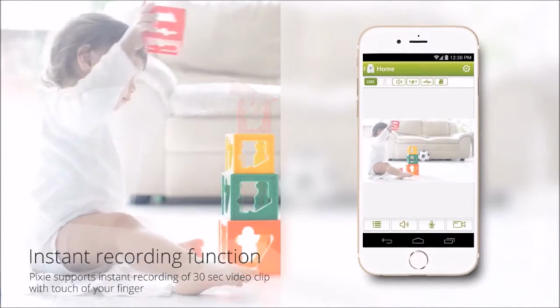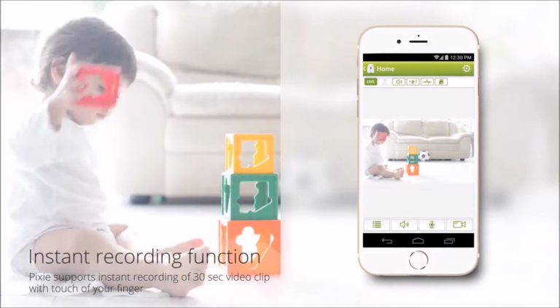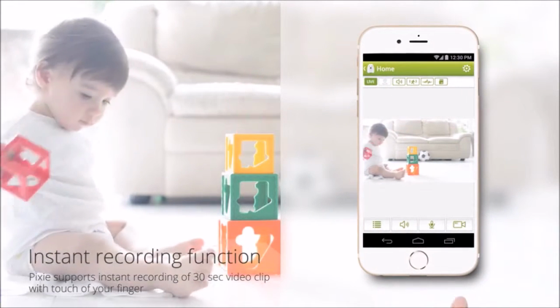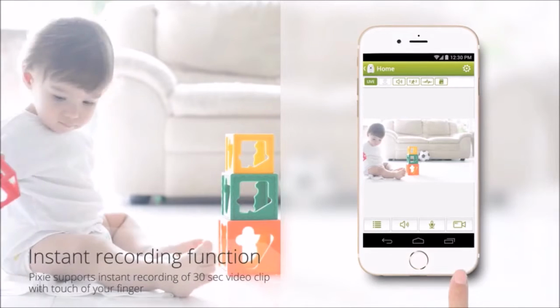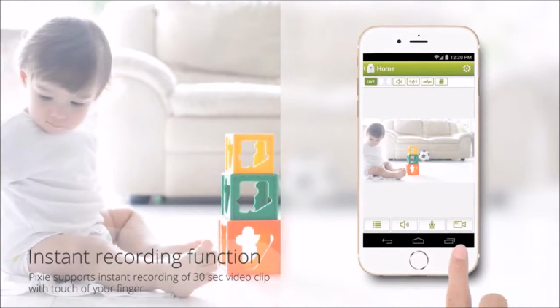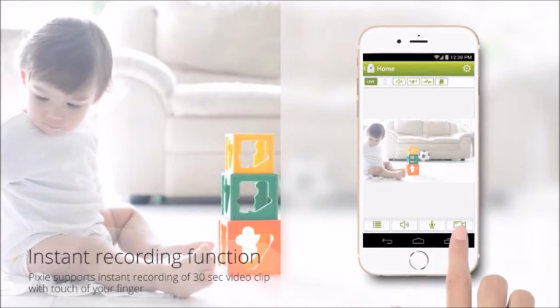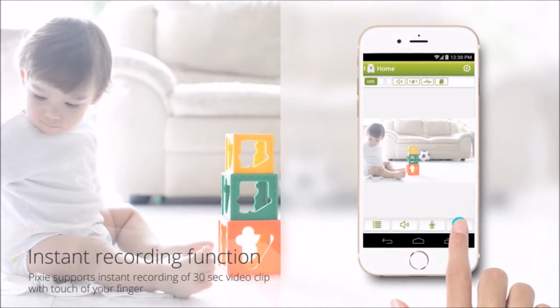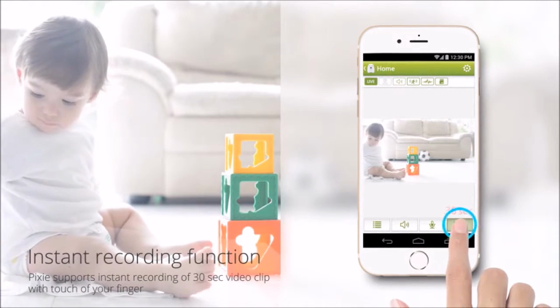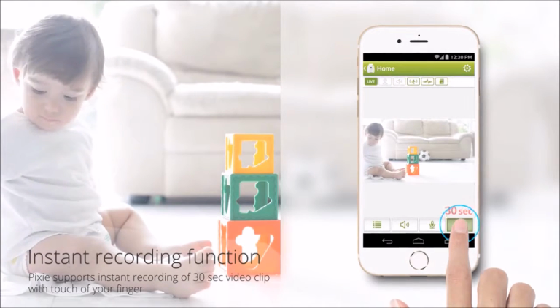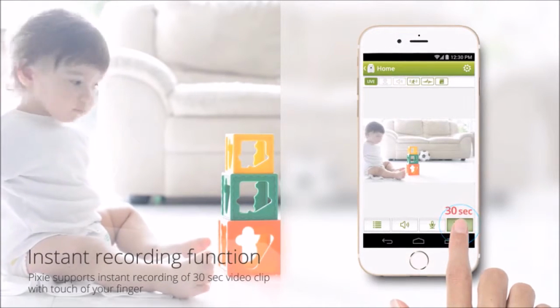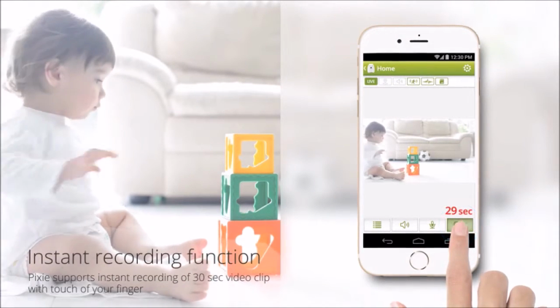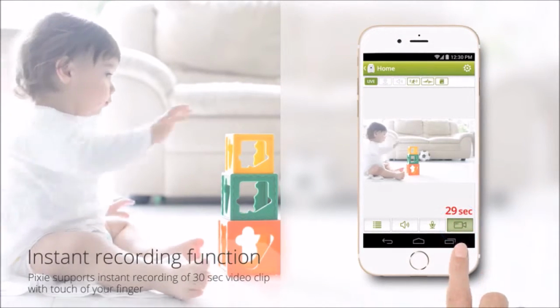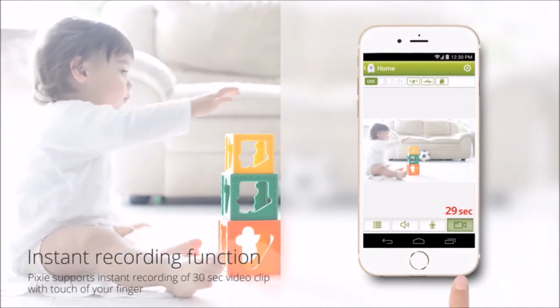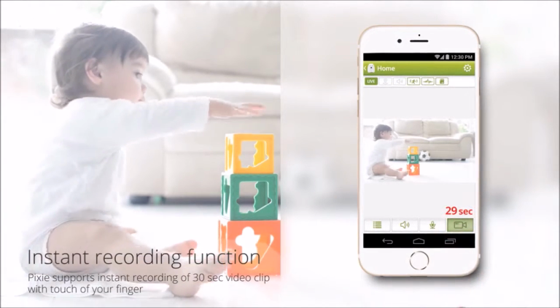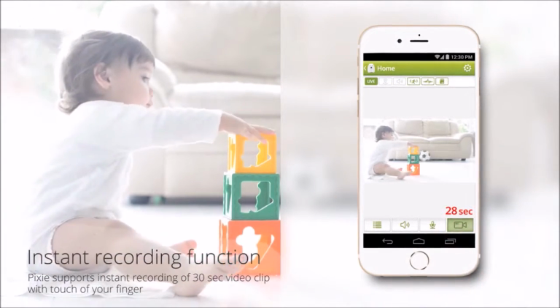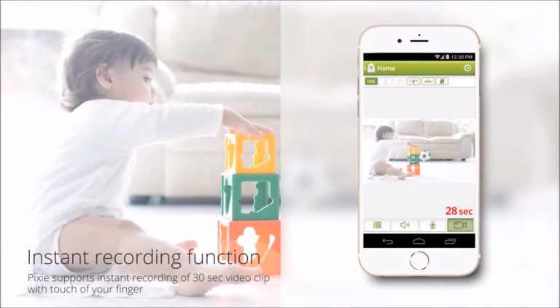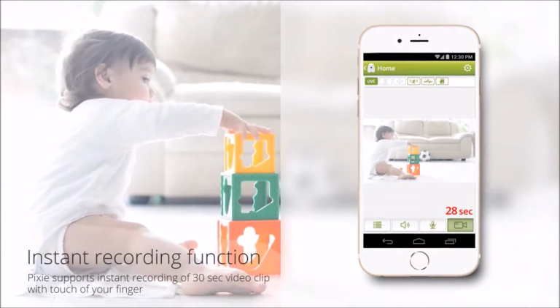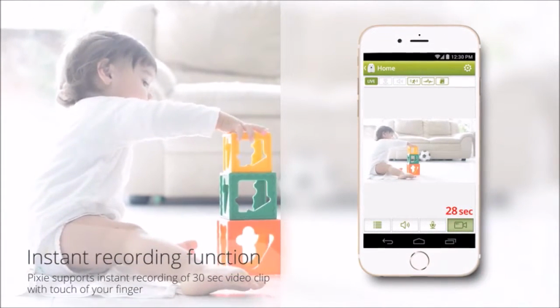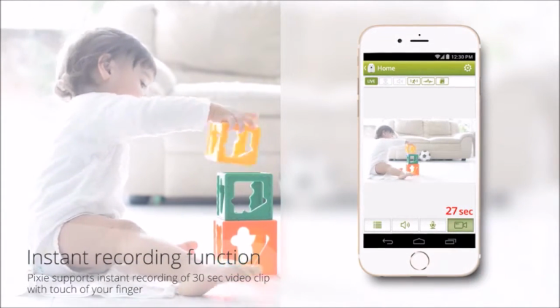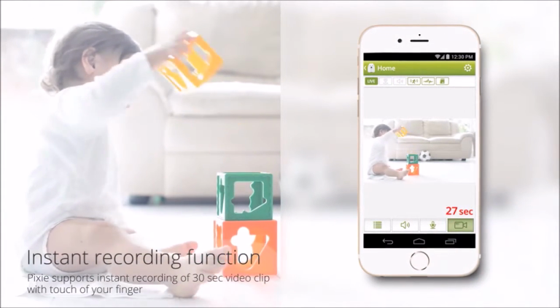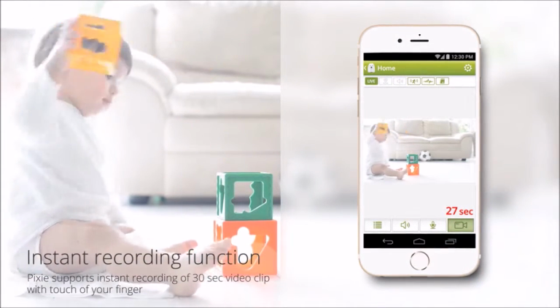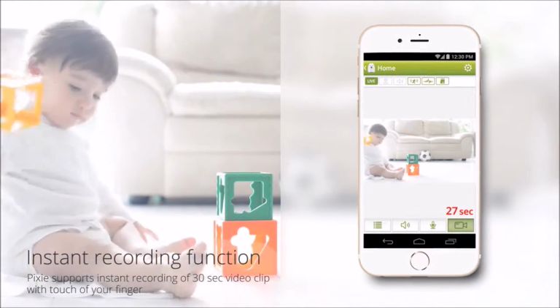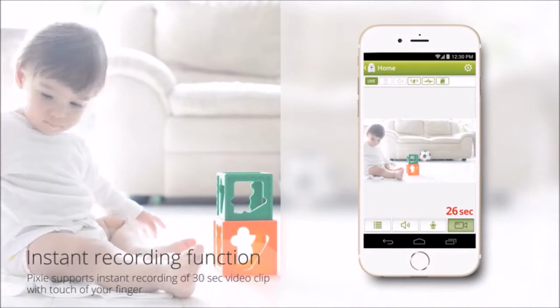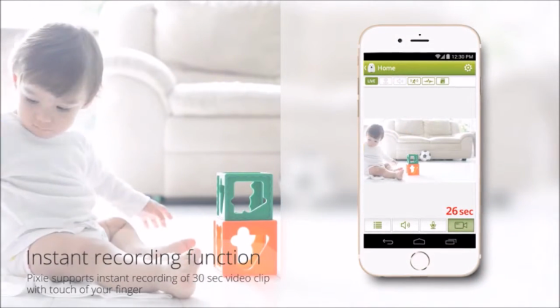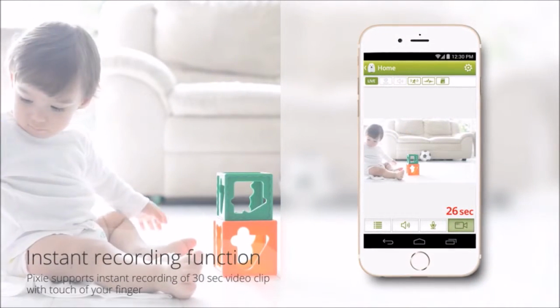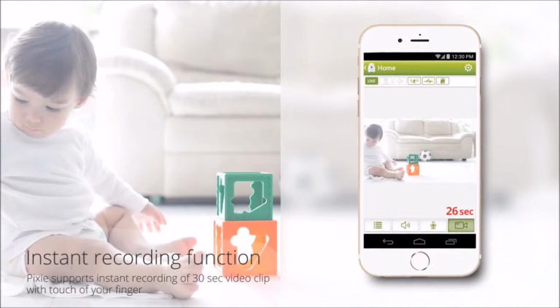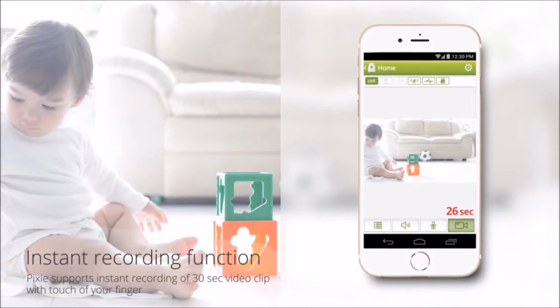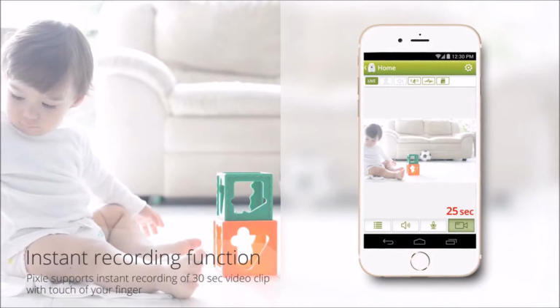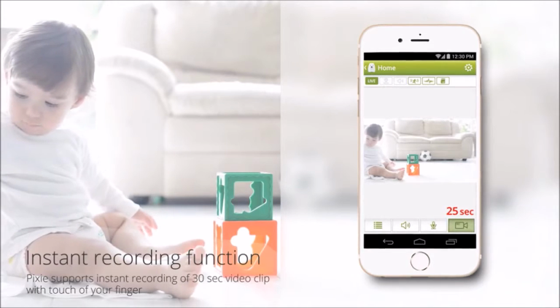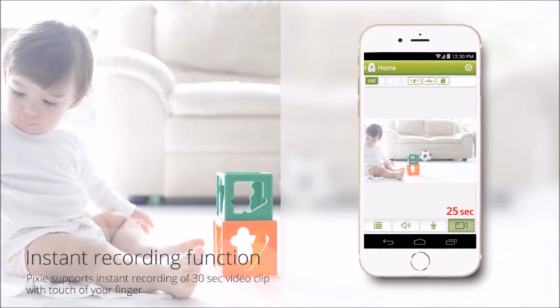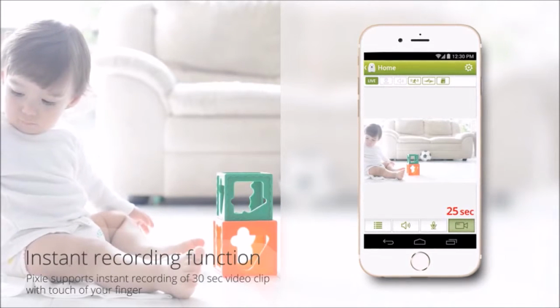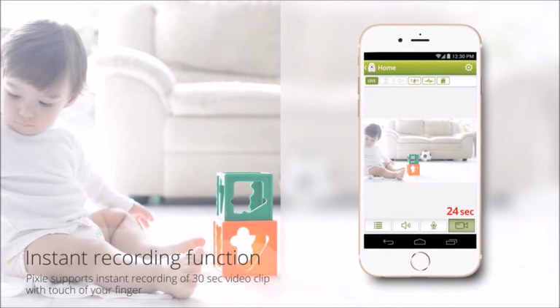Pixi has a manual recording function which enables the user to record whenever they need to record.